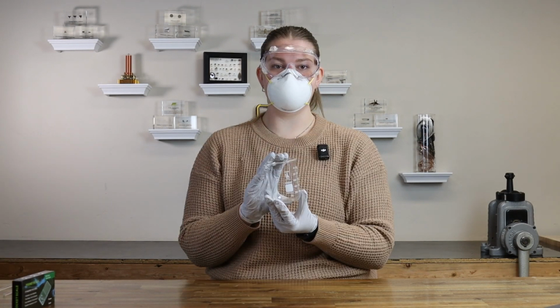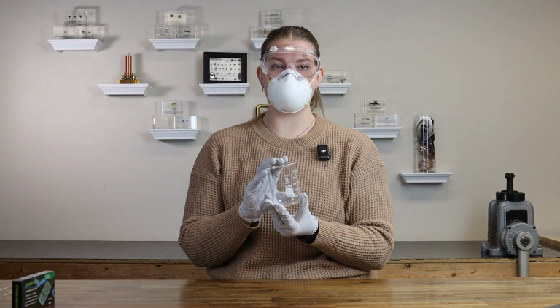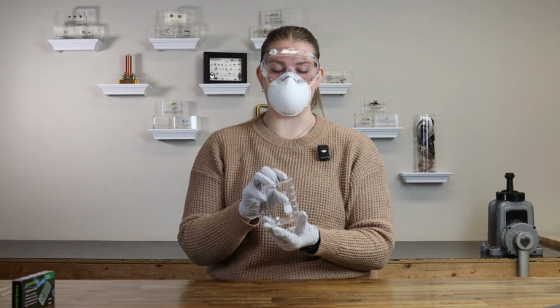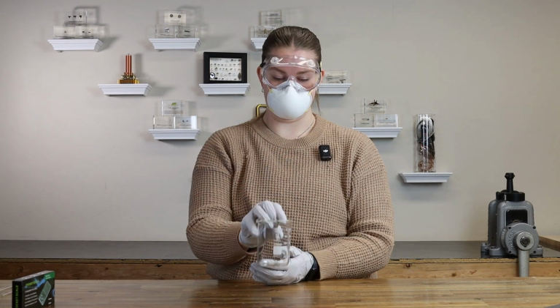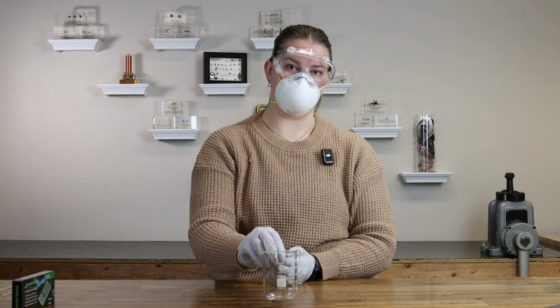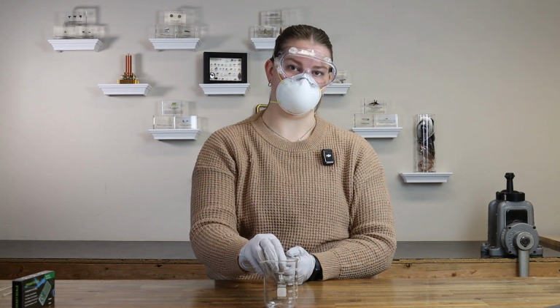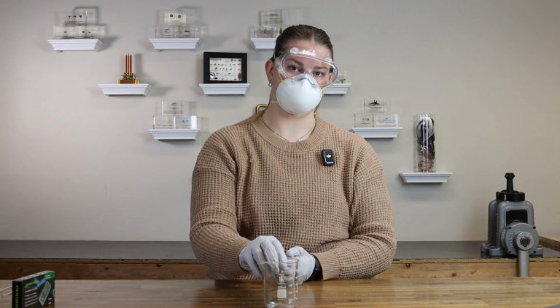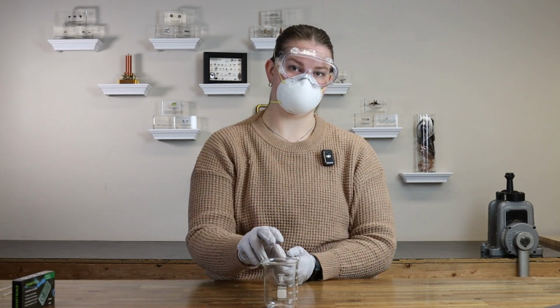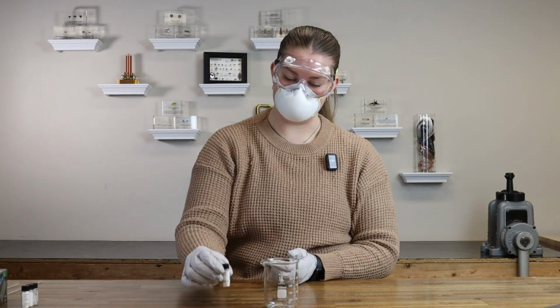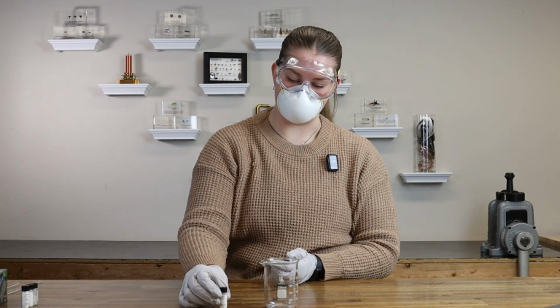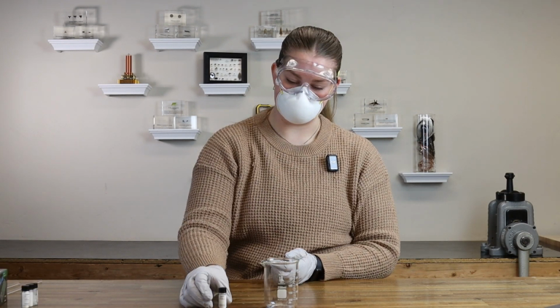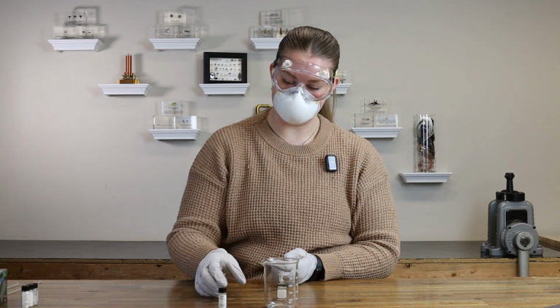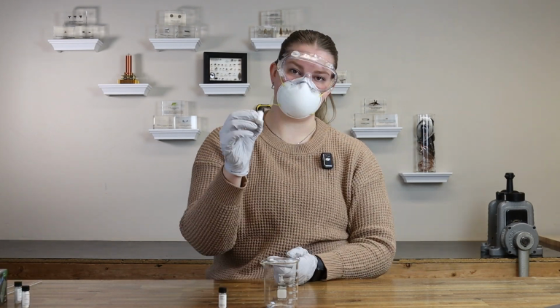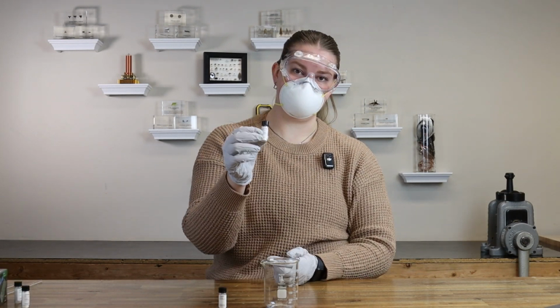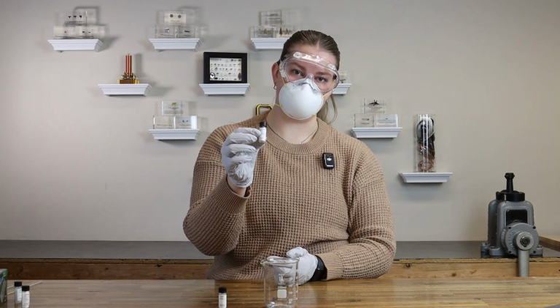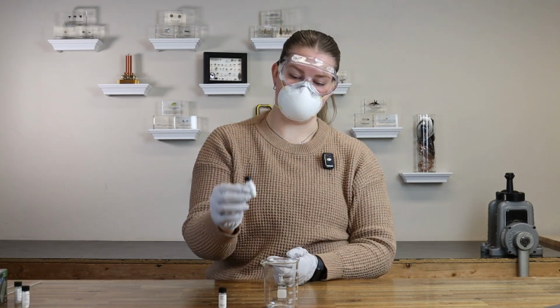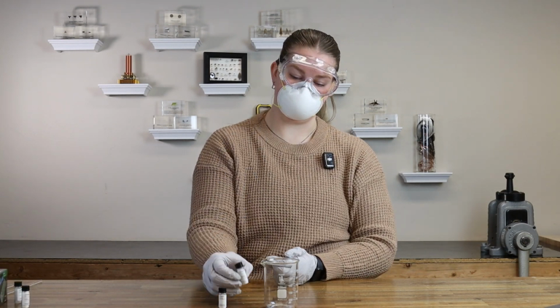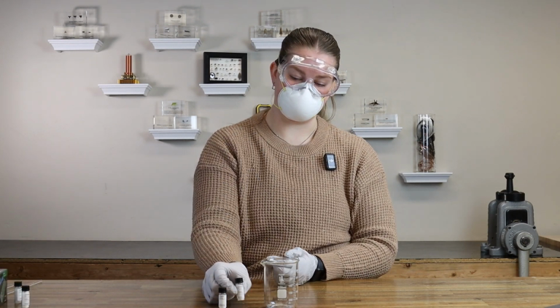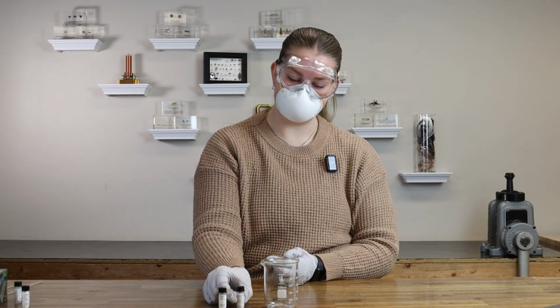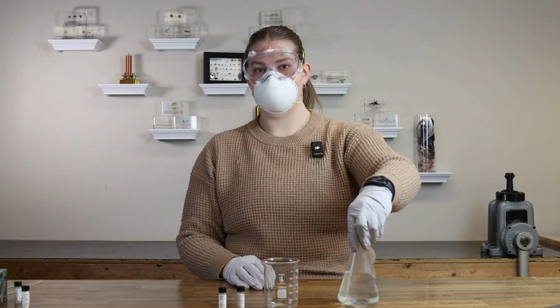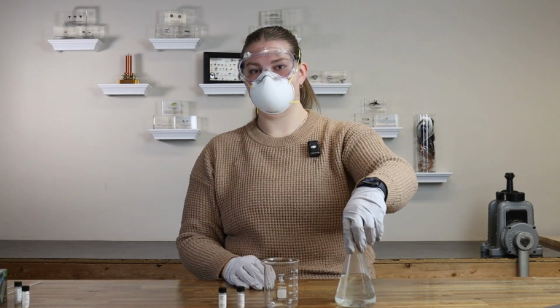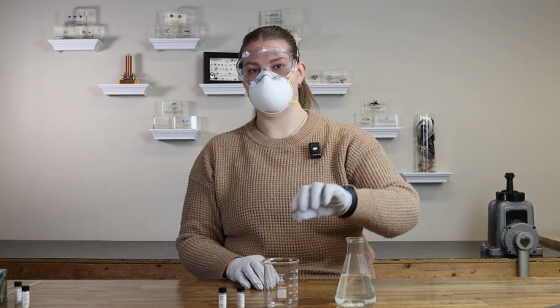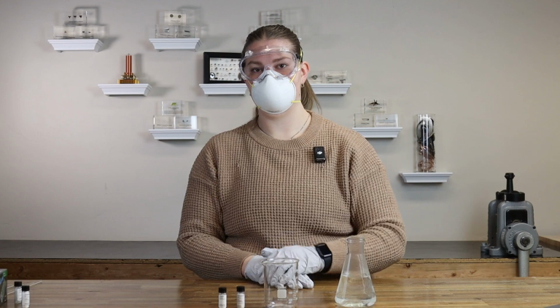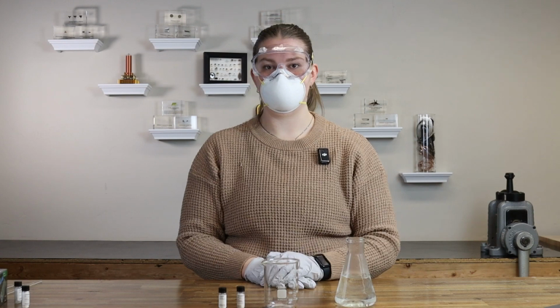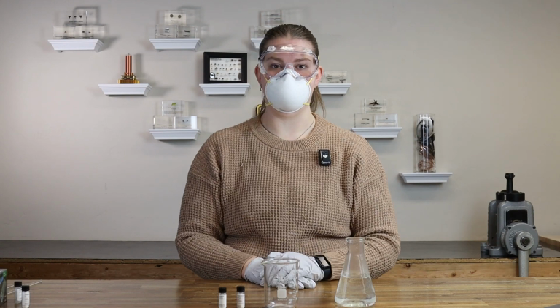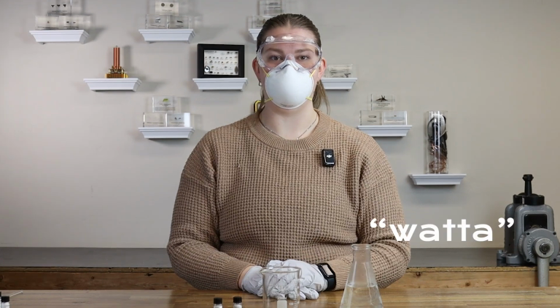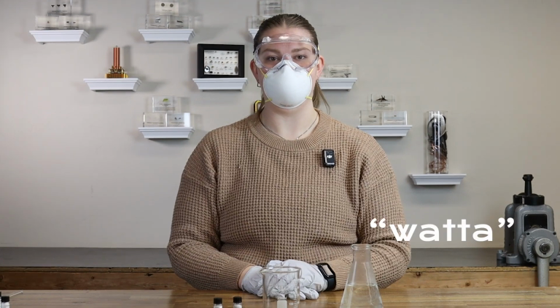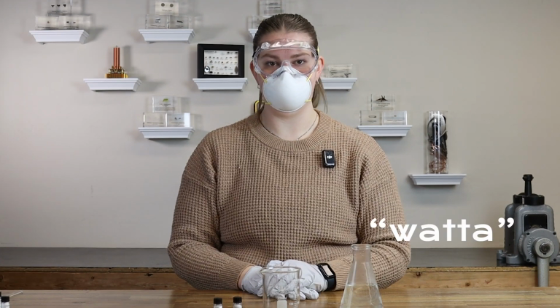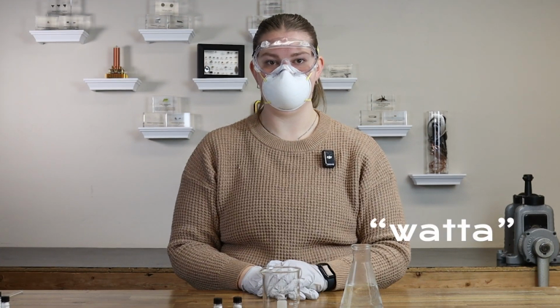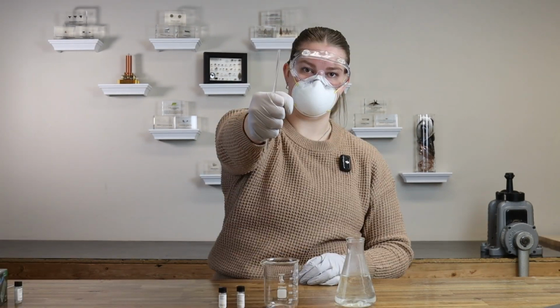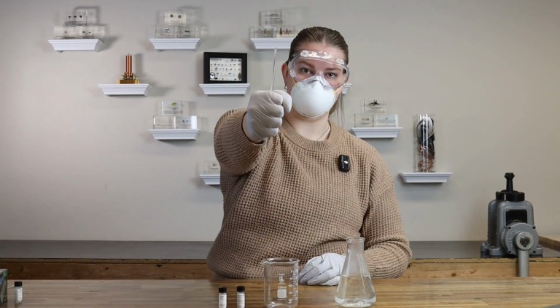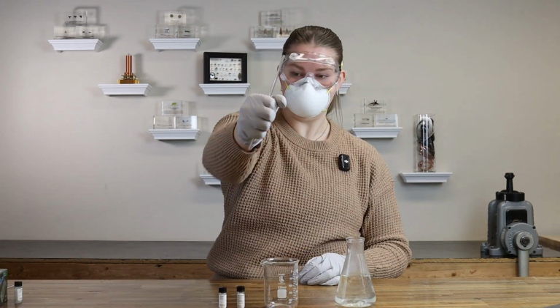Solution A: beaker, starch, sodium metabisulfite, water, stirring rods.